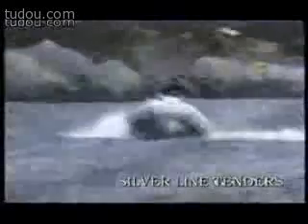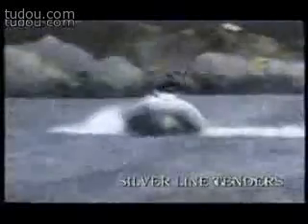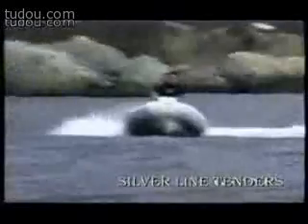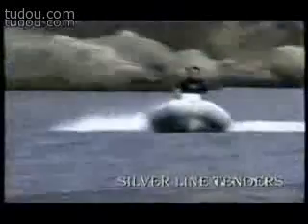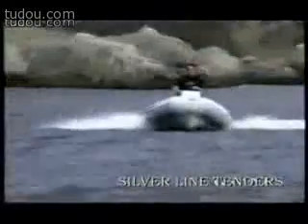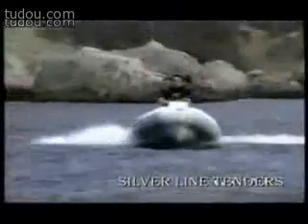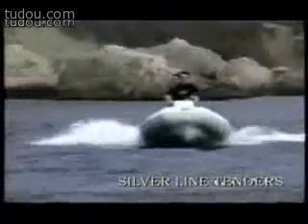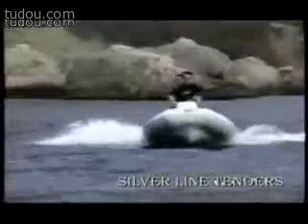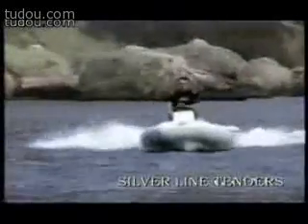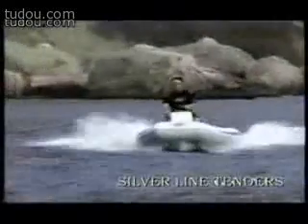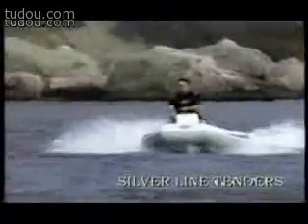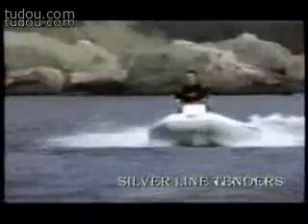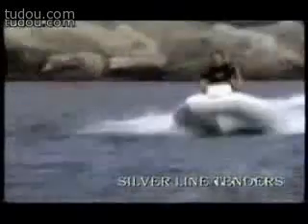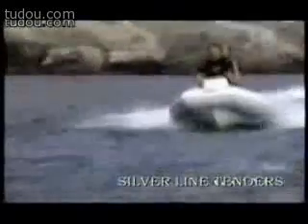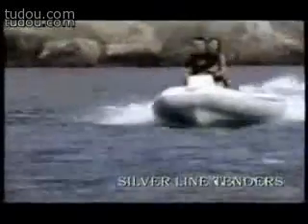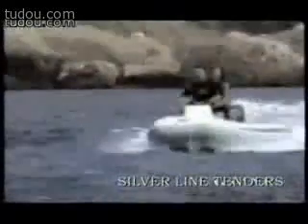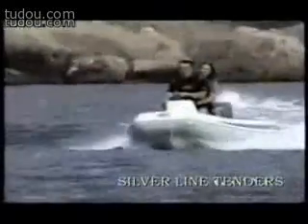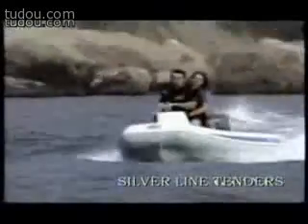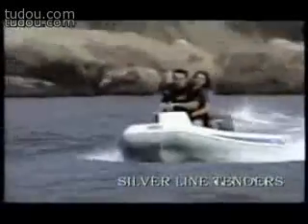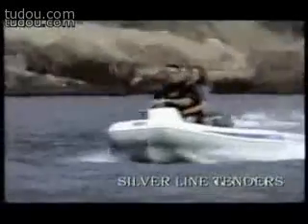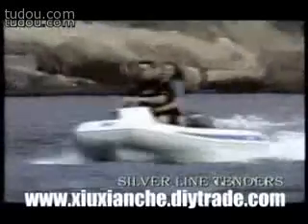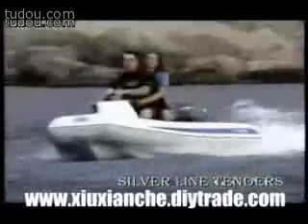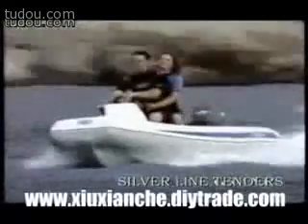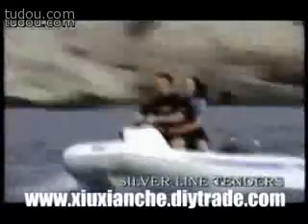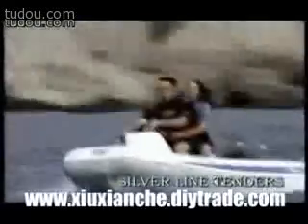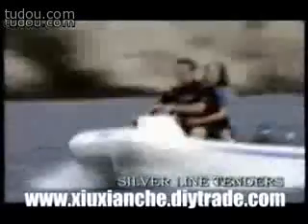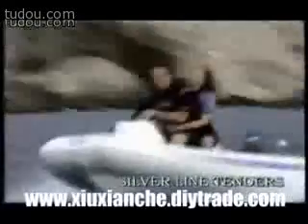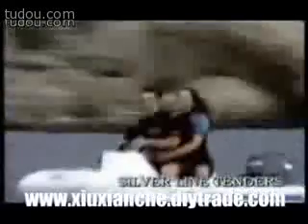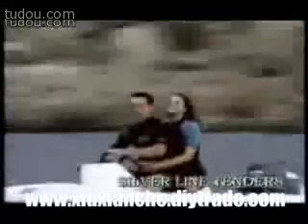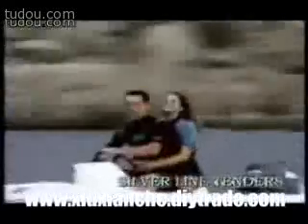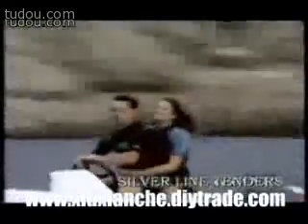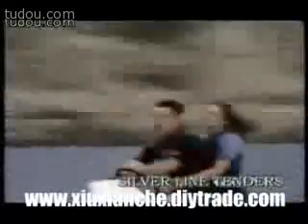Elegant, reliable and spacious — it's the best tender for your yacht.